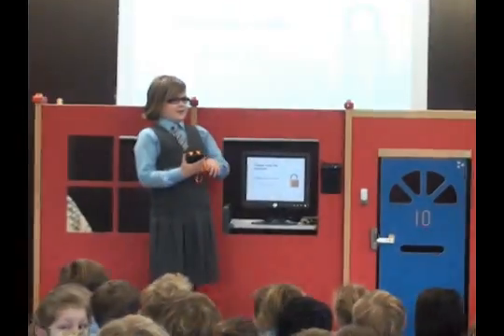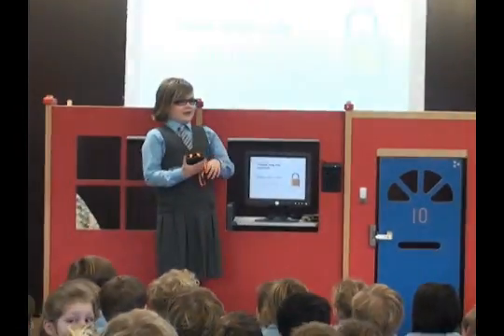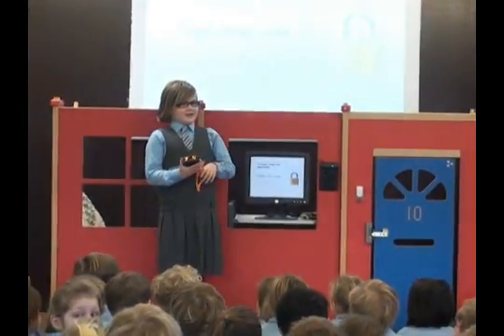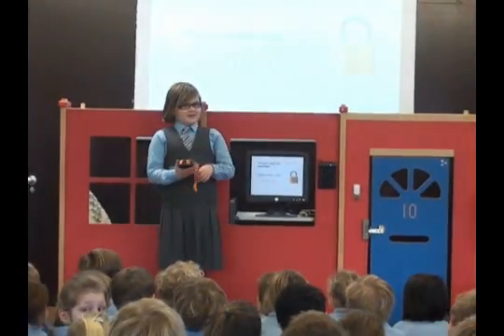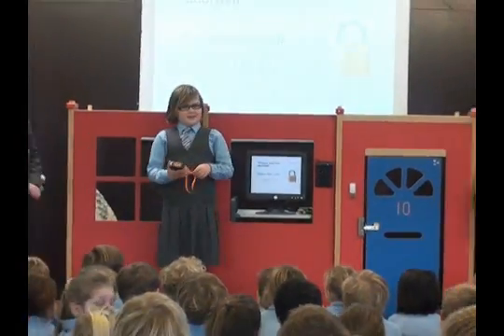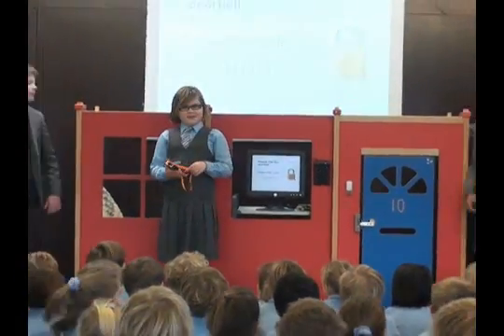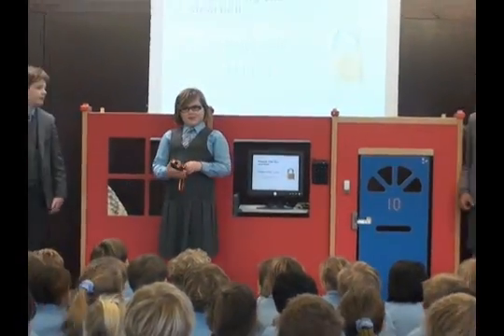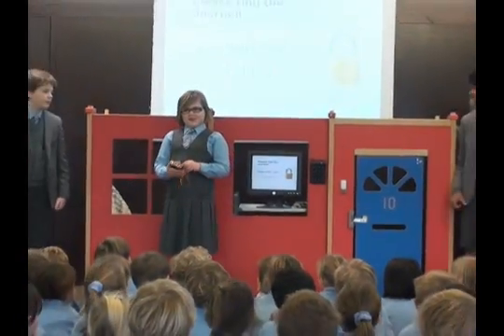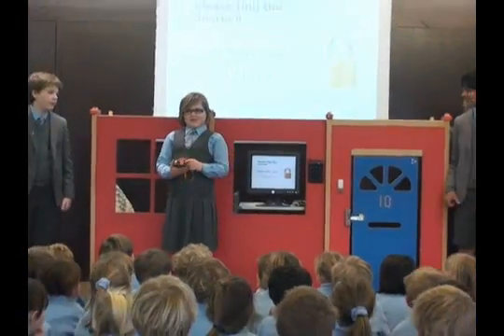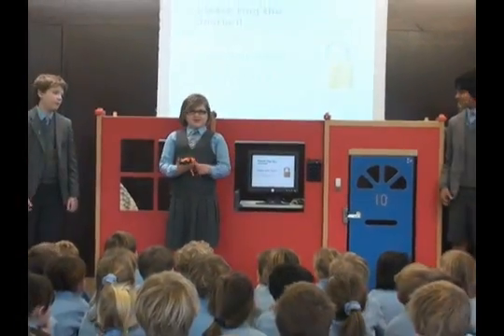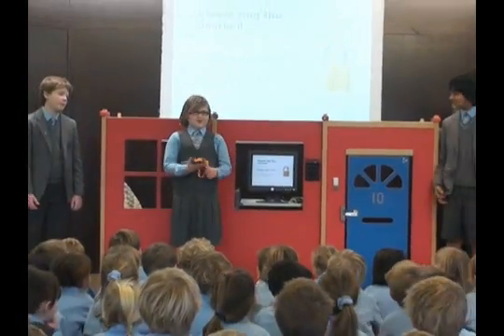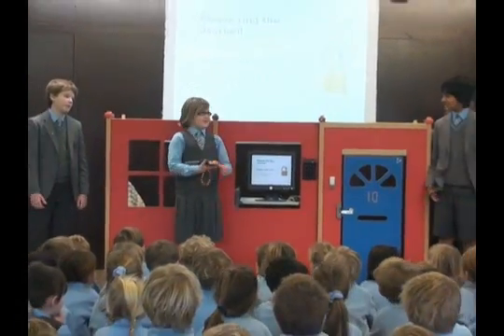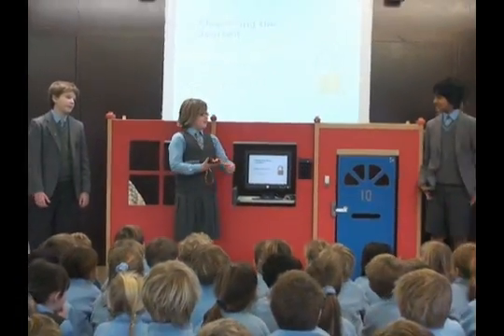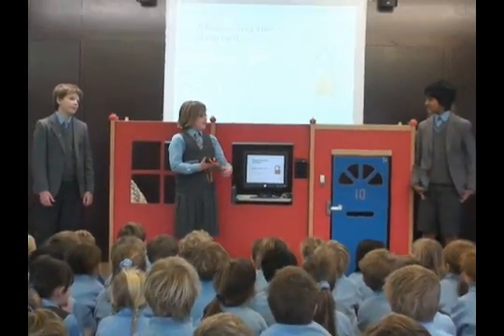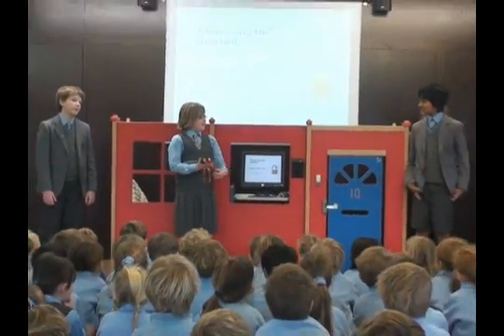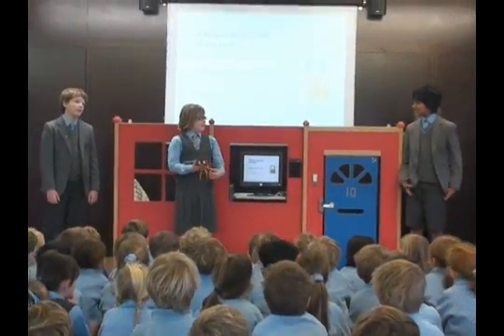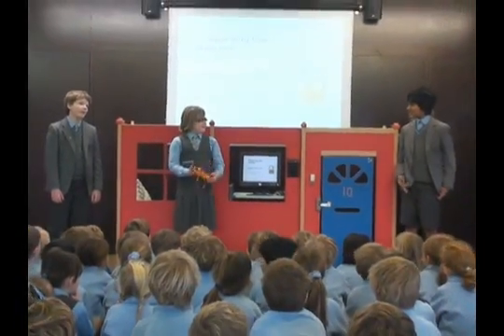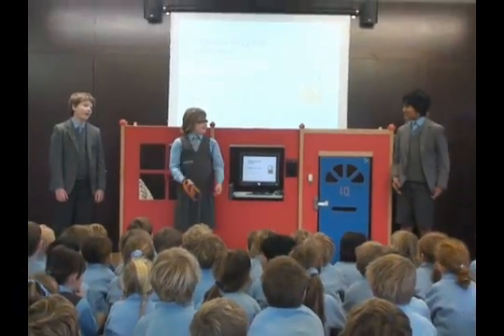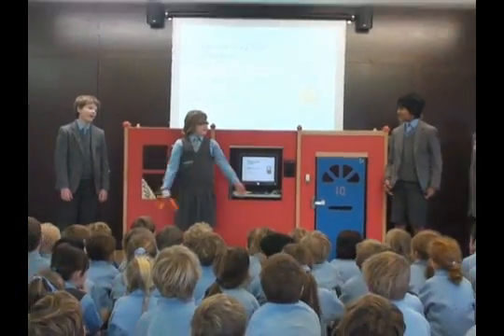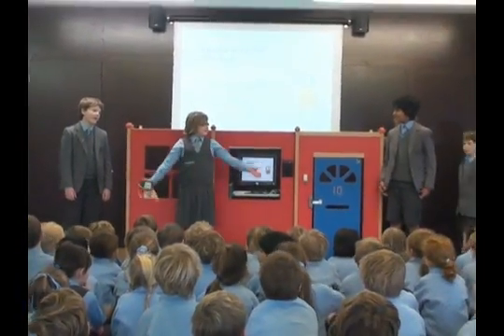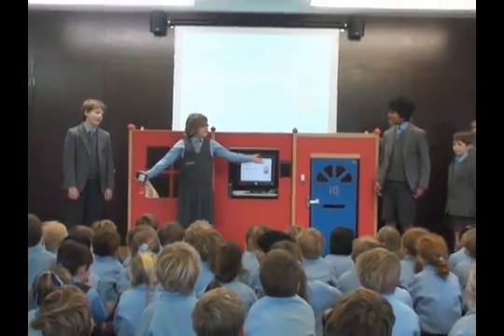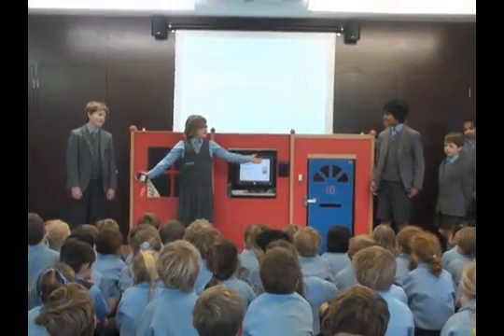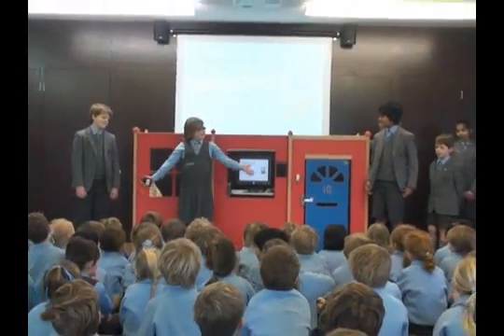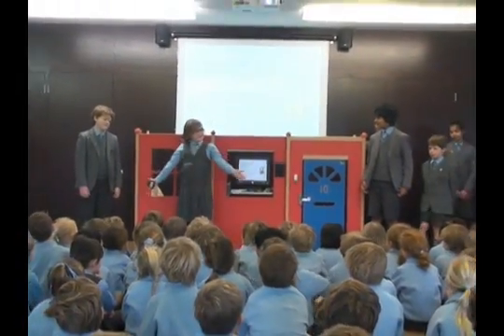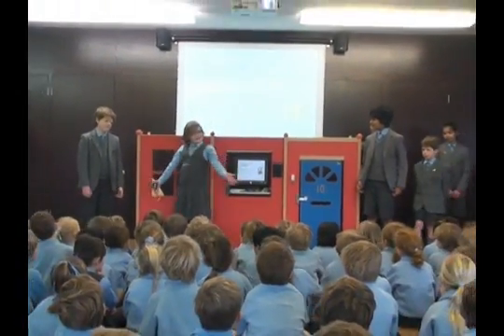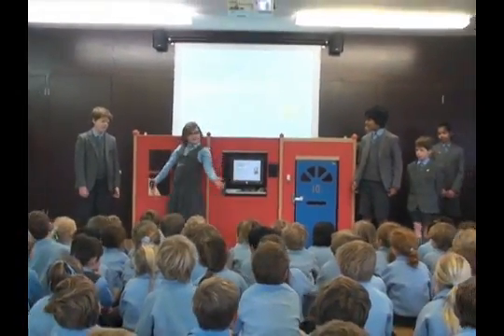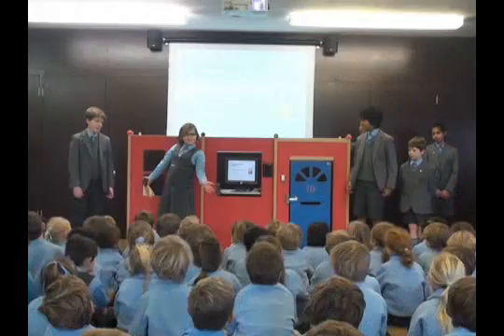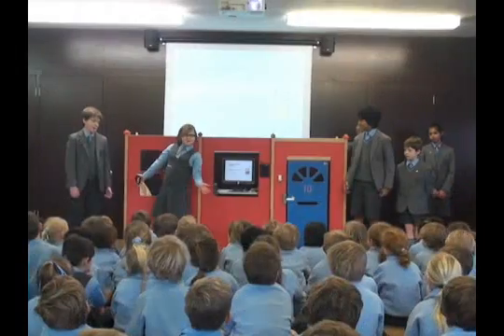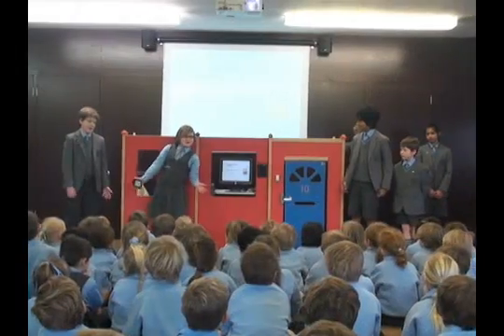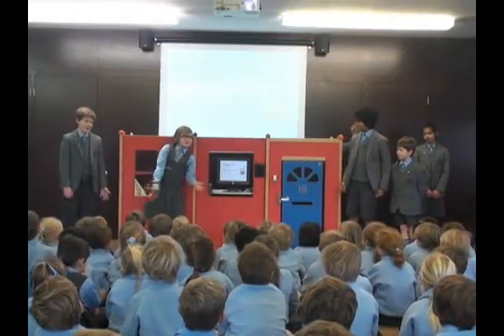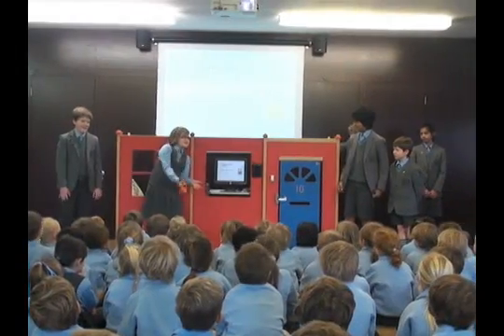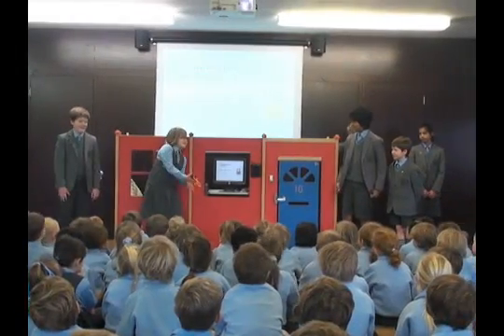That concludes our presentation. We are now open for questions.